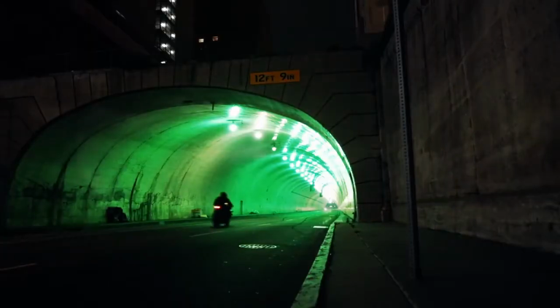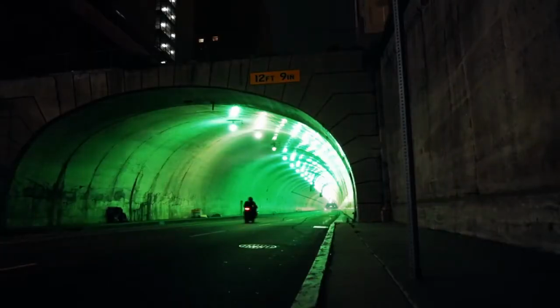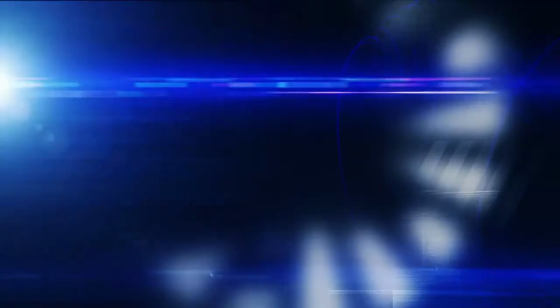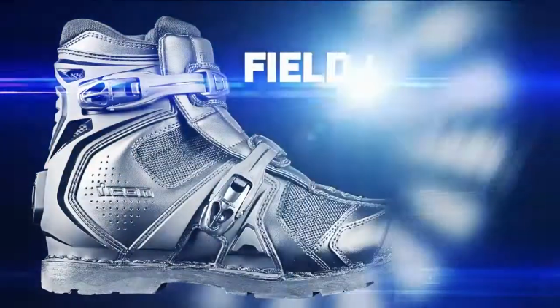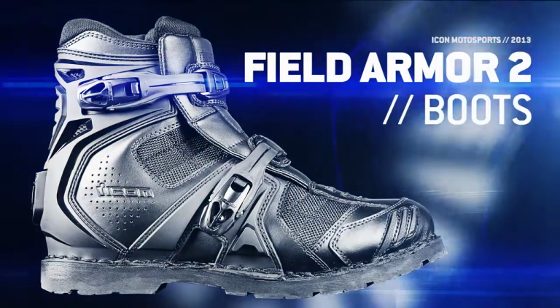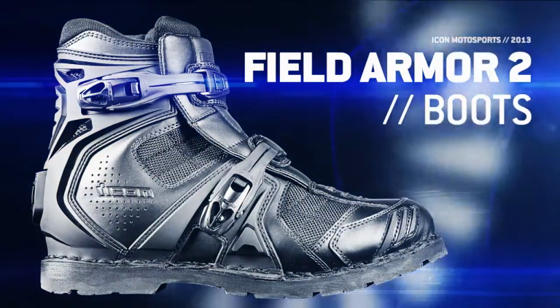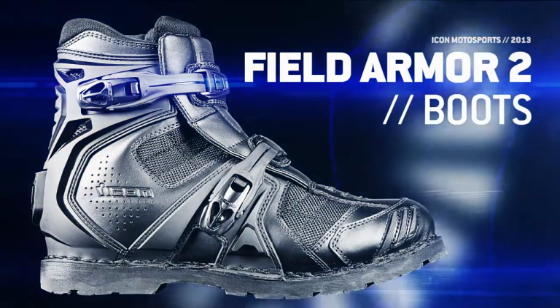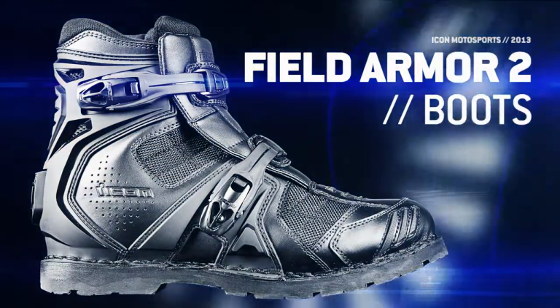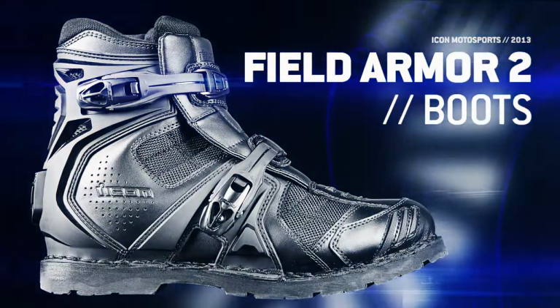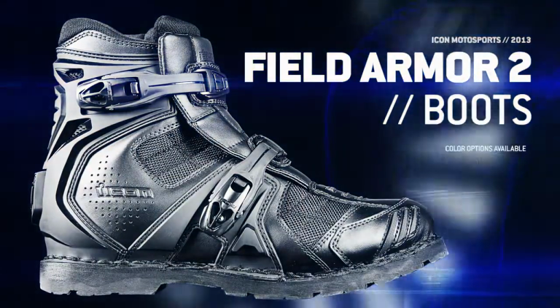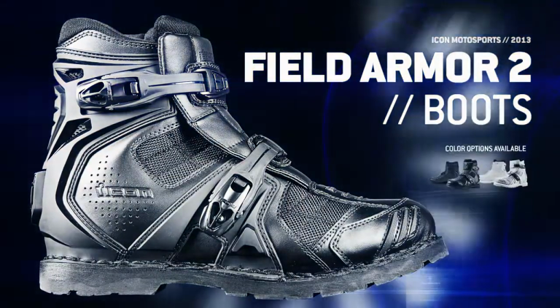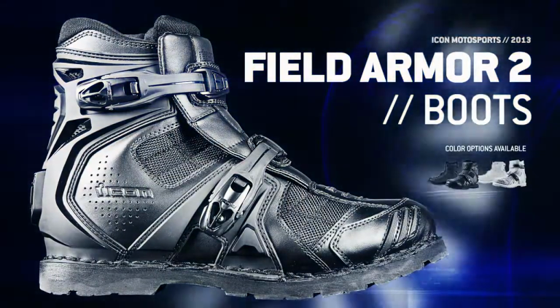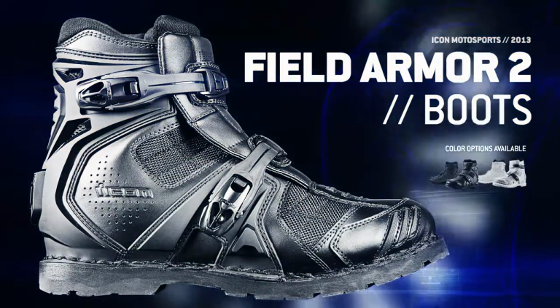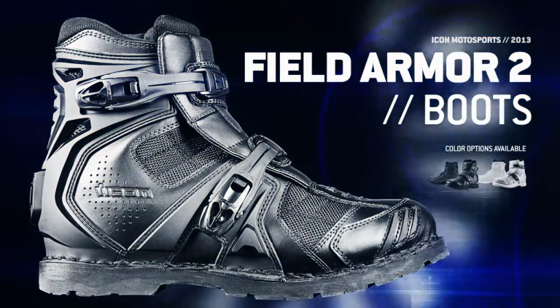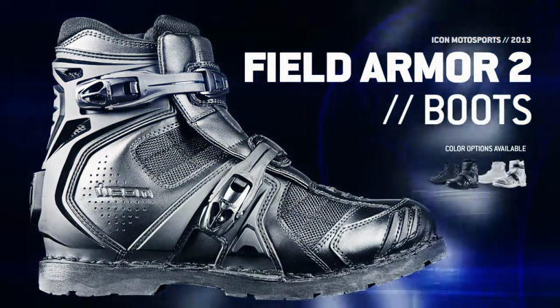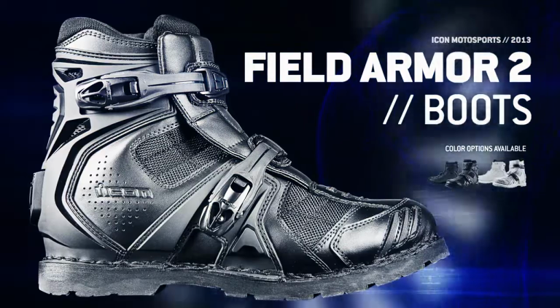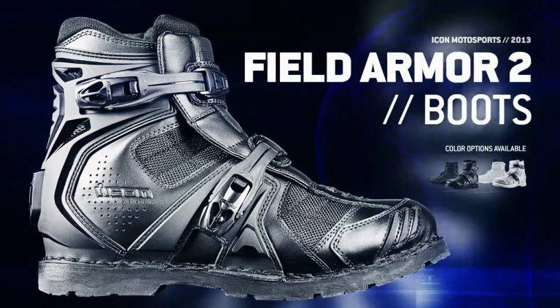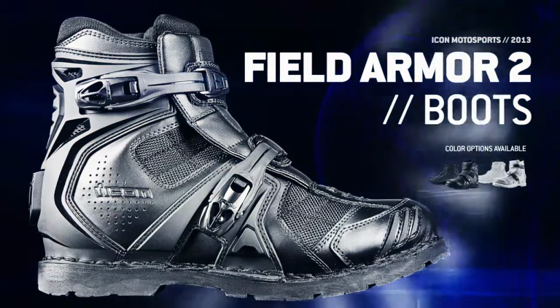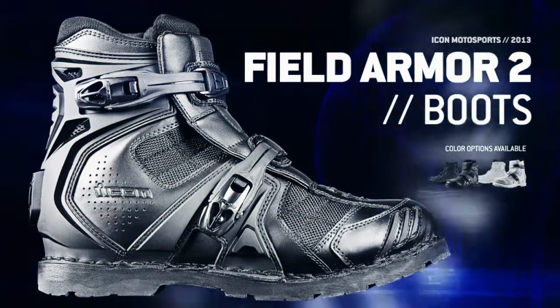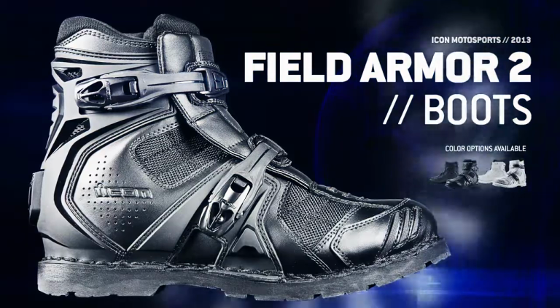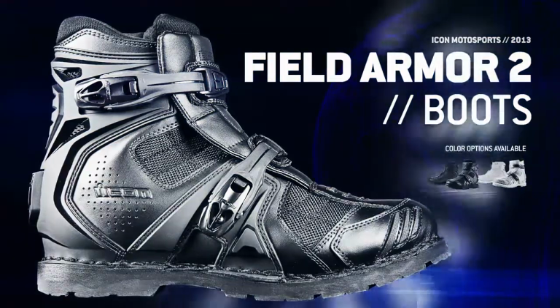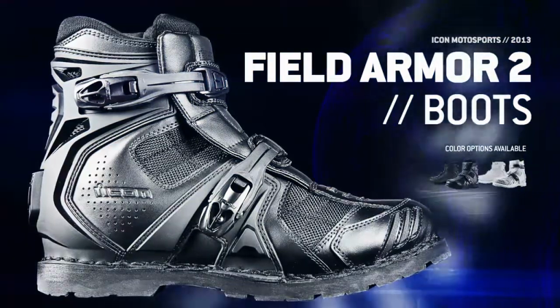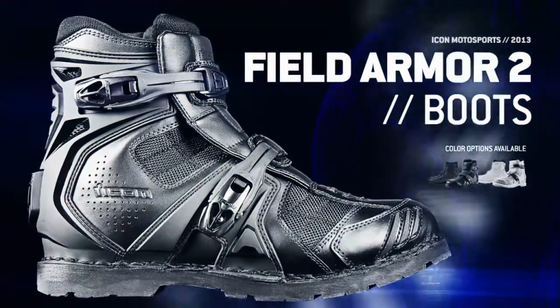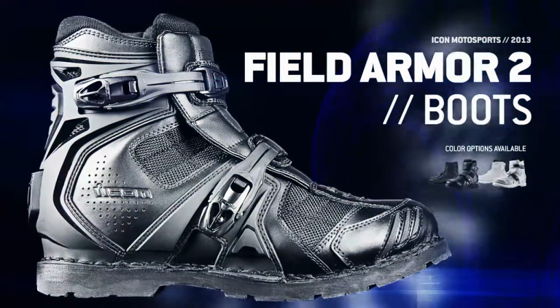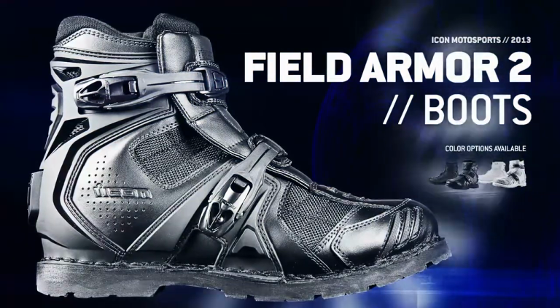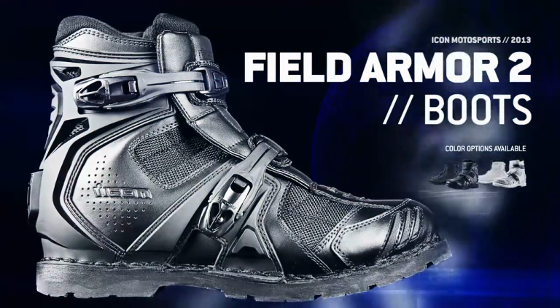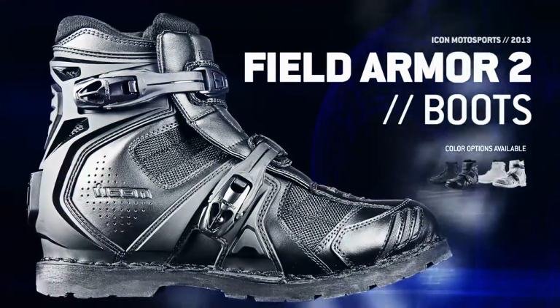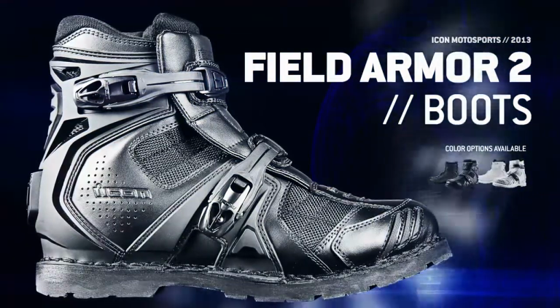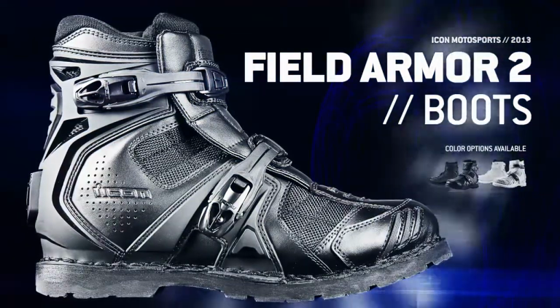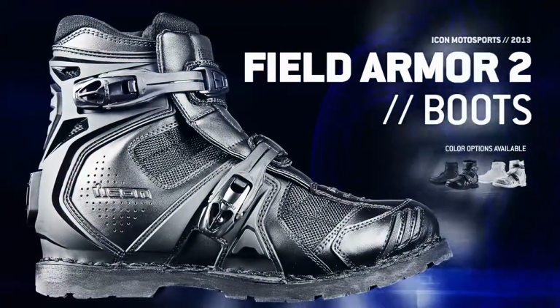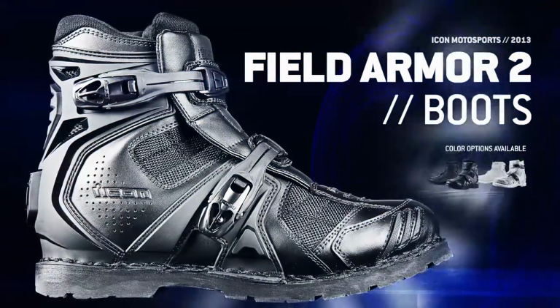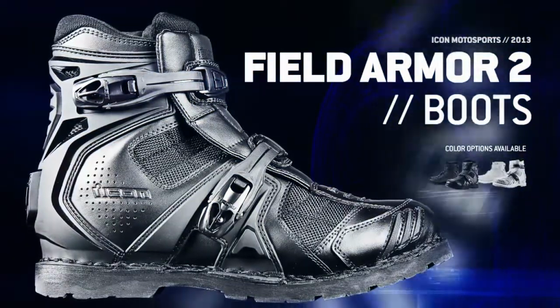When diplomacy fails and the only answer is a campaign of shock and awe, the Field Armor 2 boot answers the call.